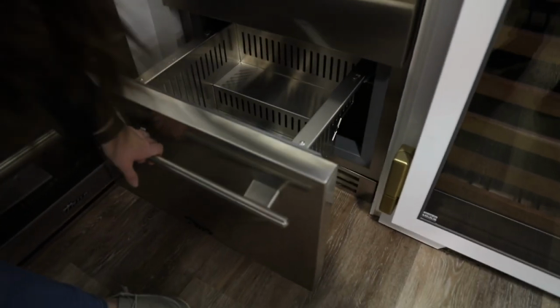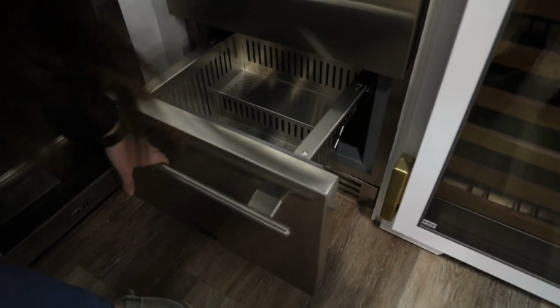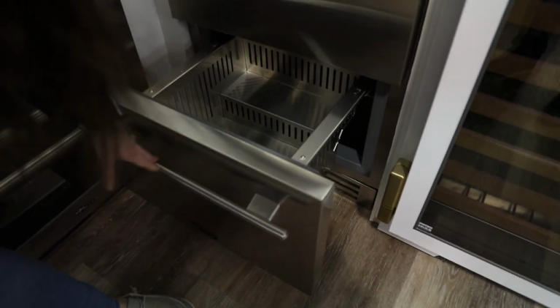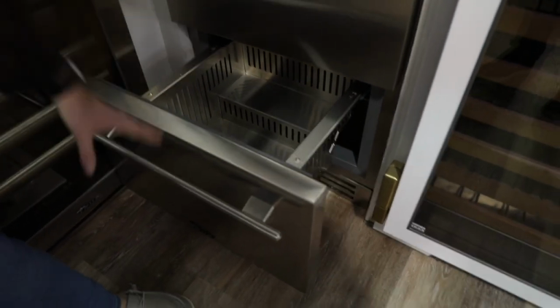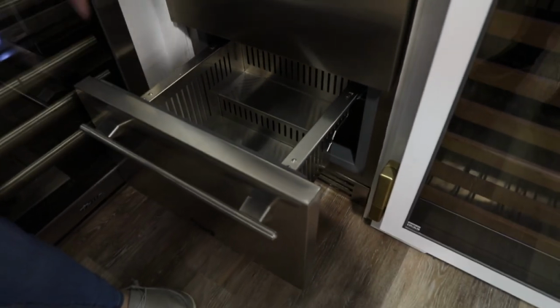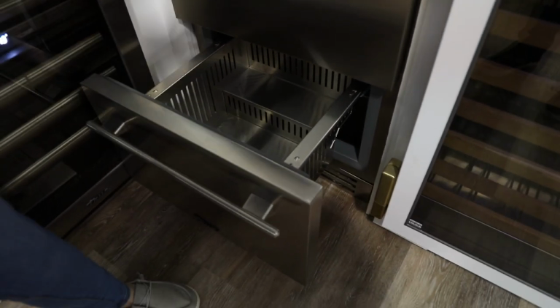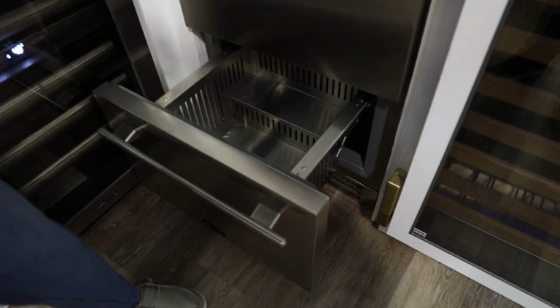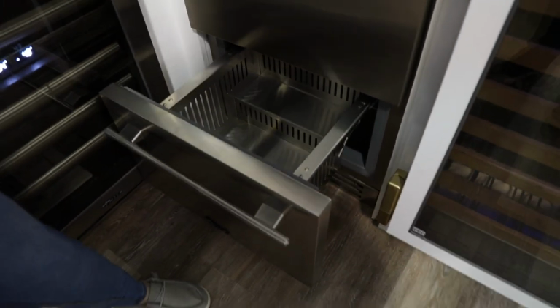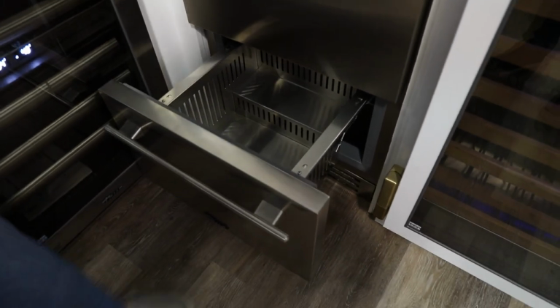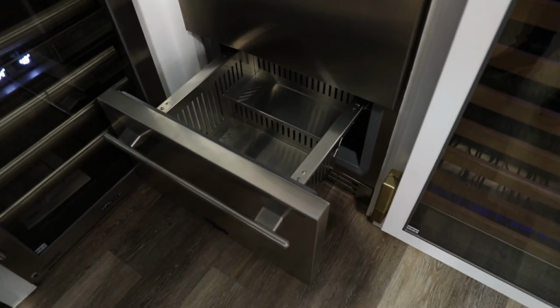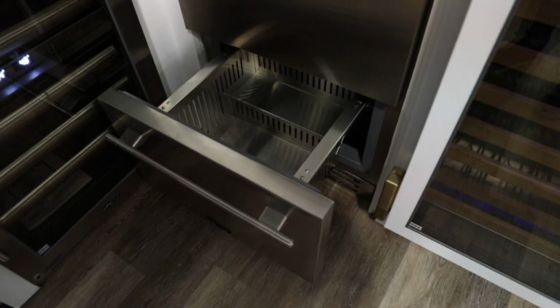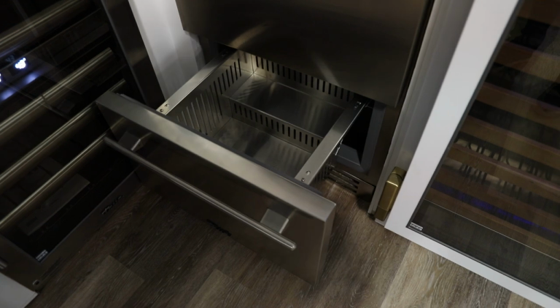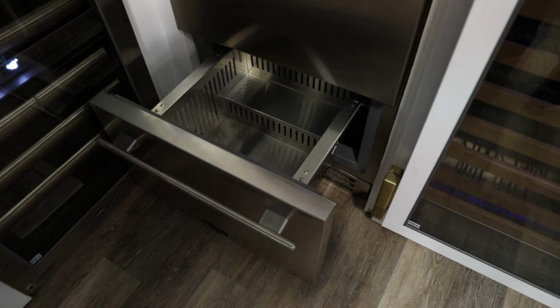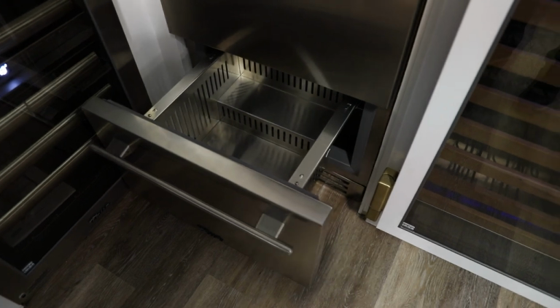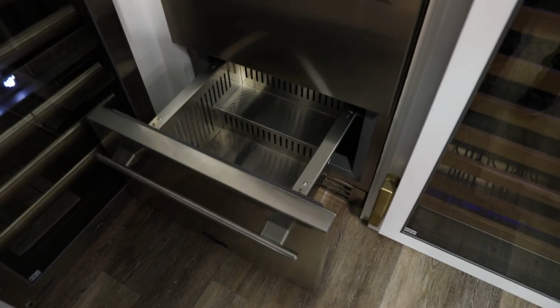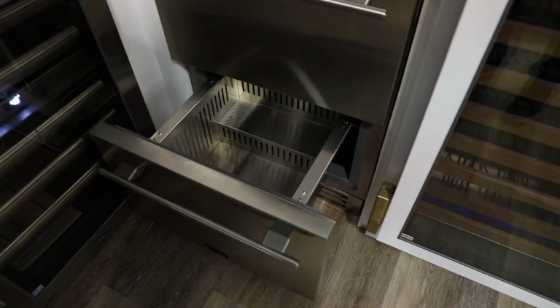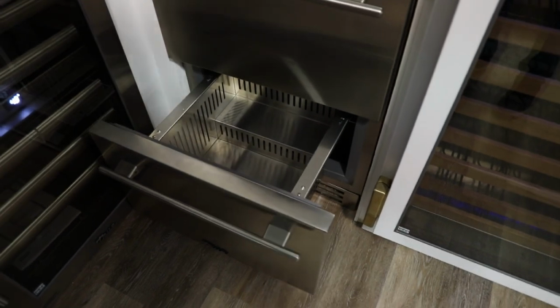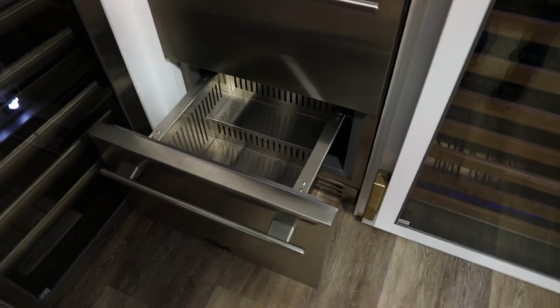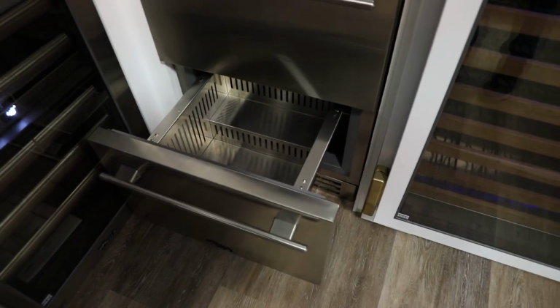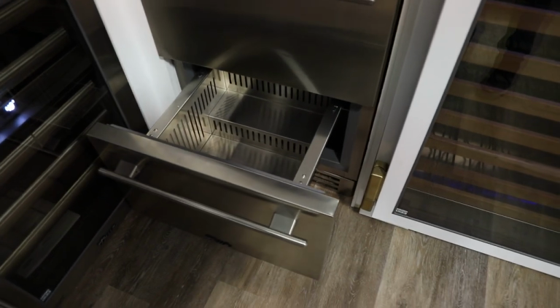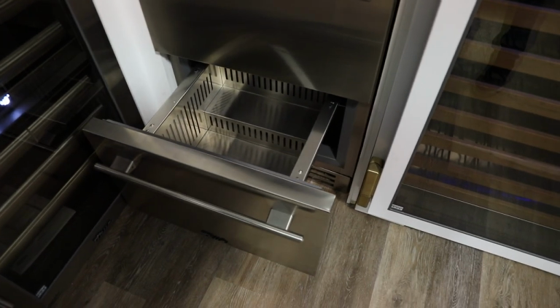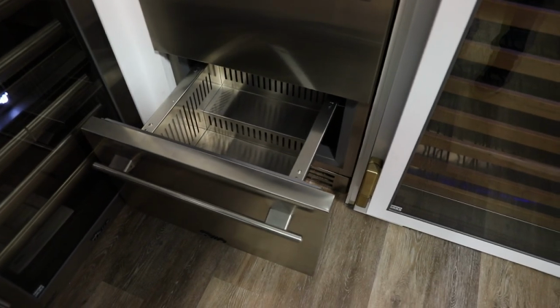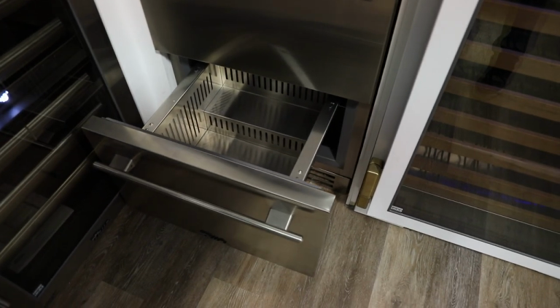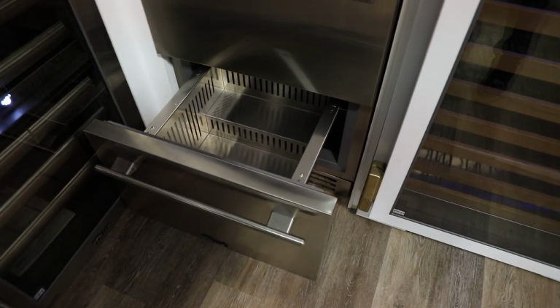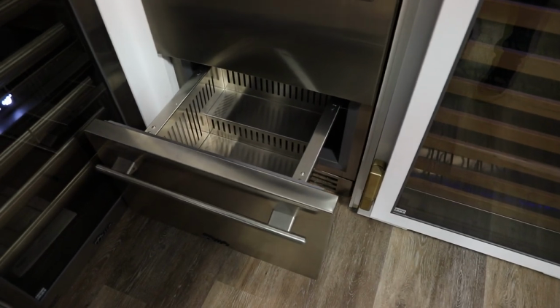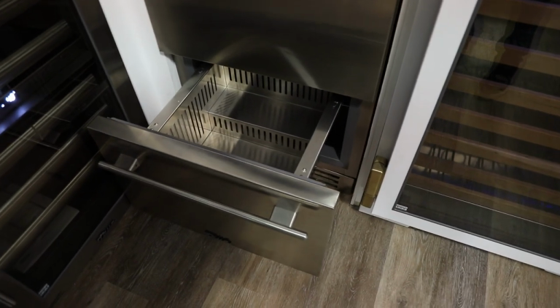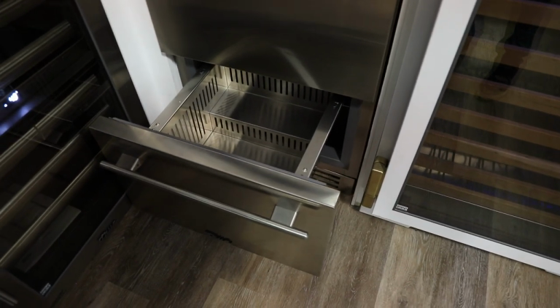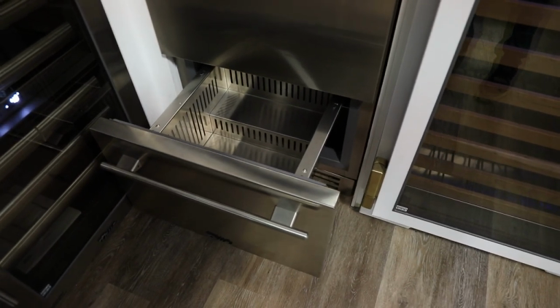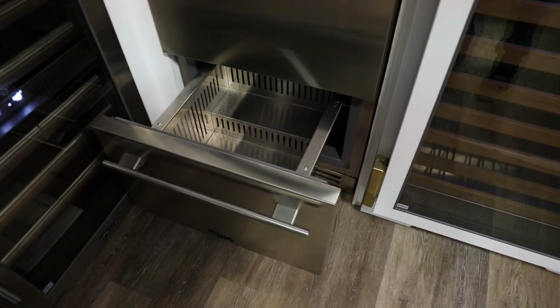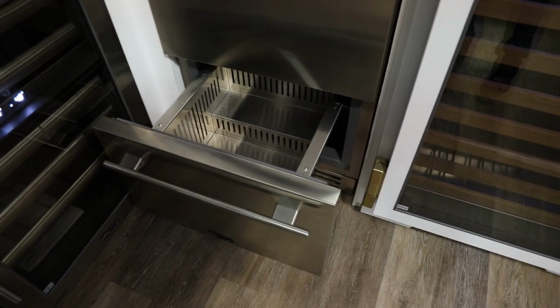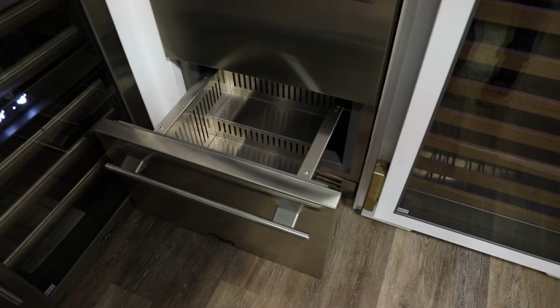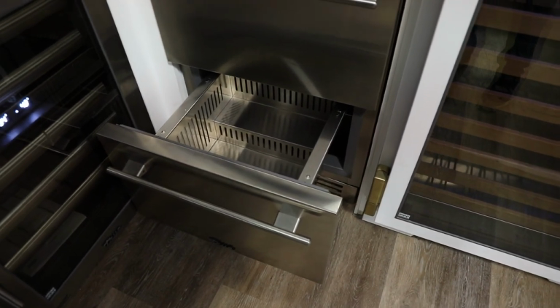The bottom drawer is a little bit smaller, and in some cases you can even get one with an ice maker.